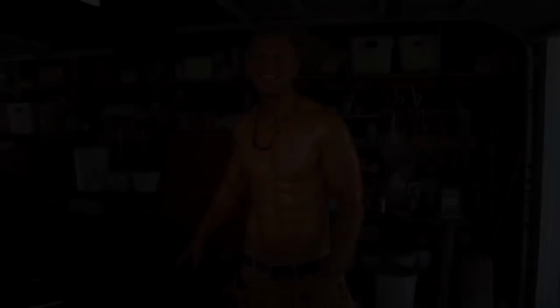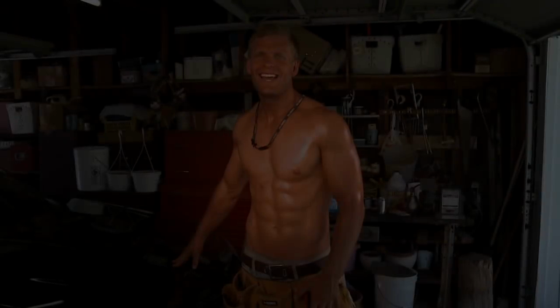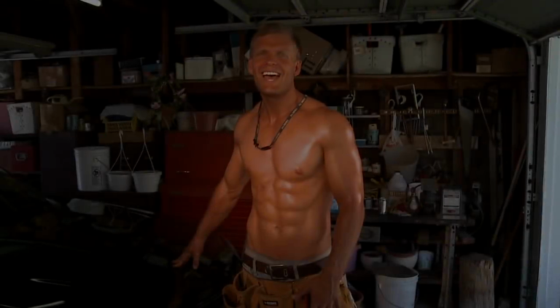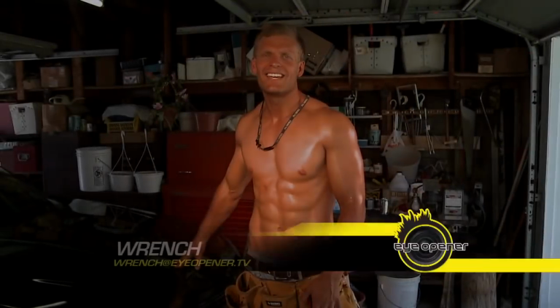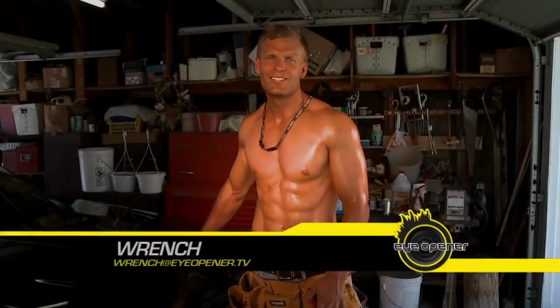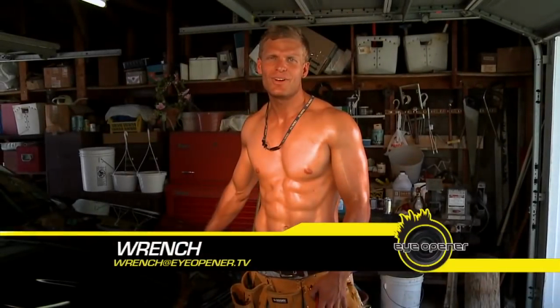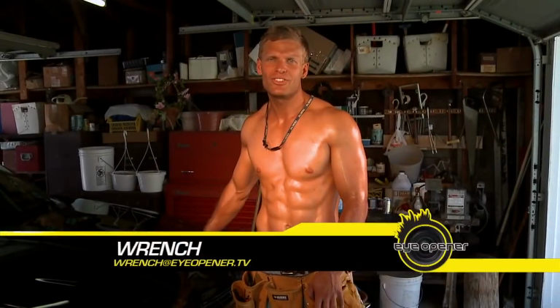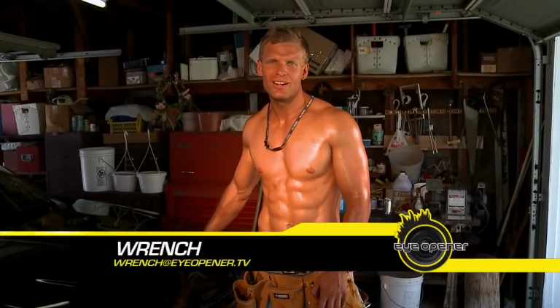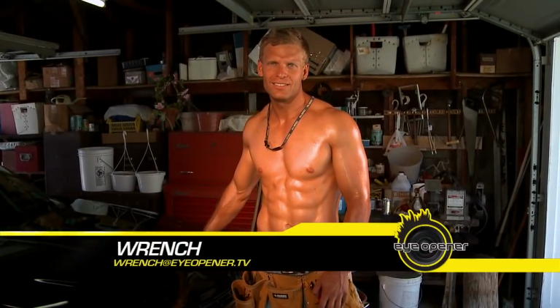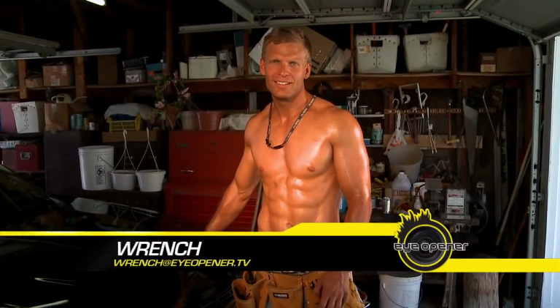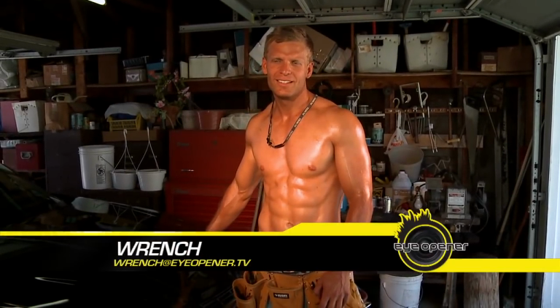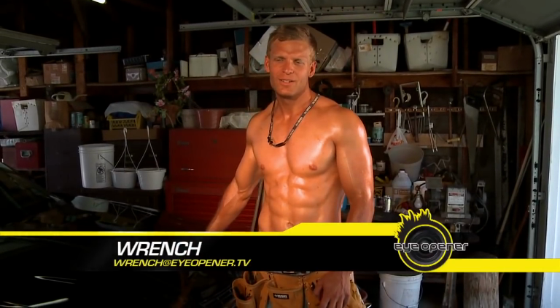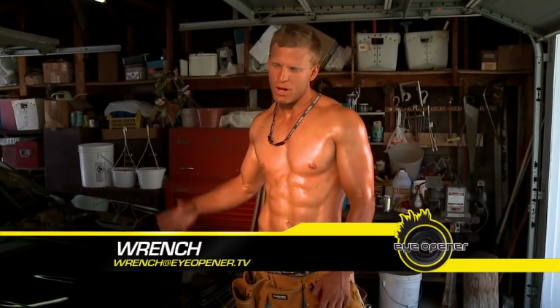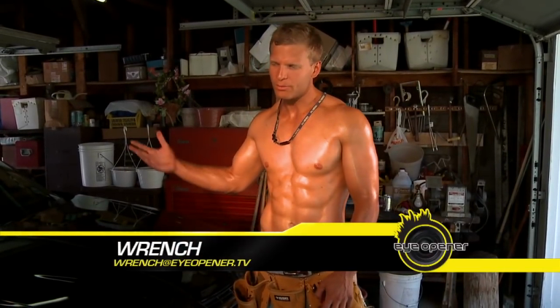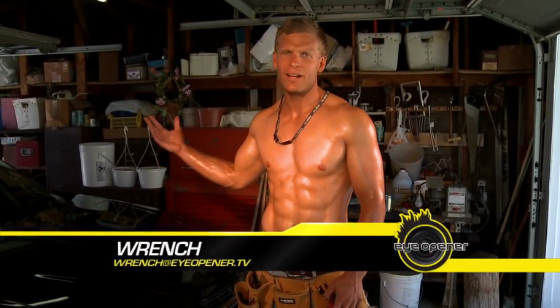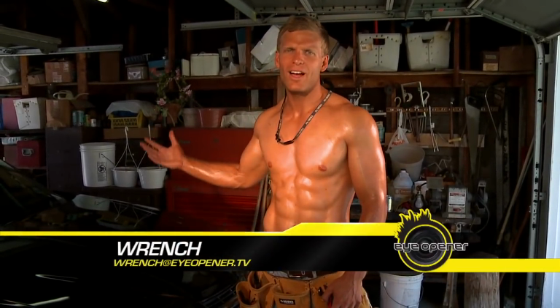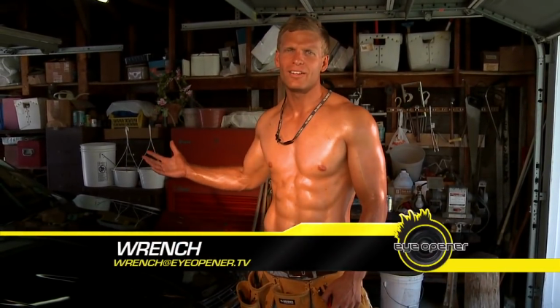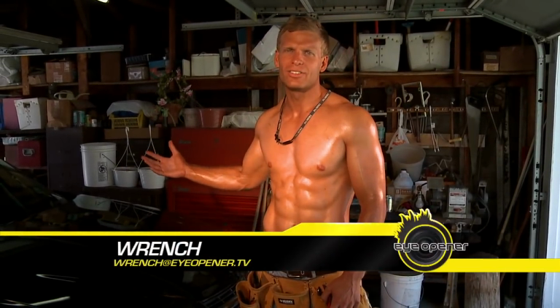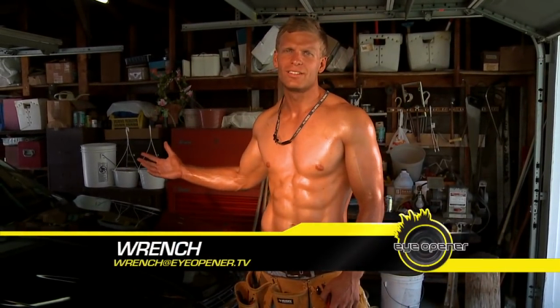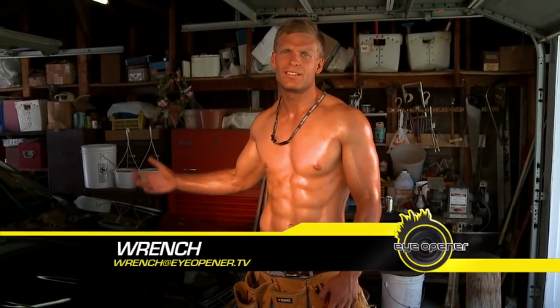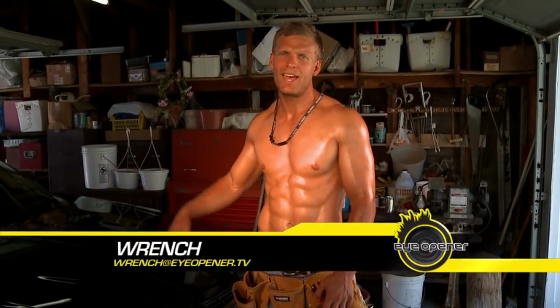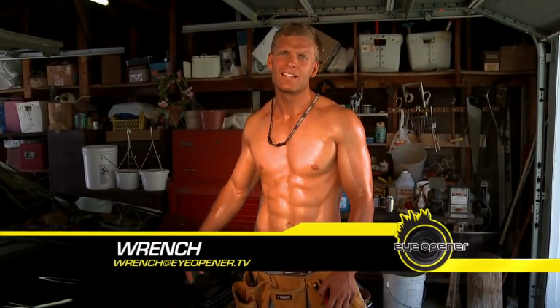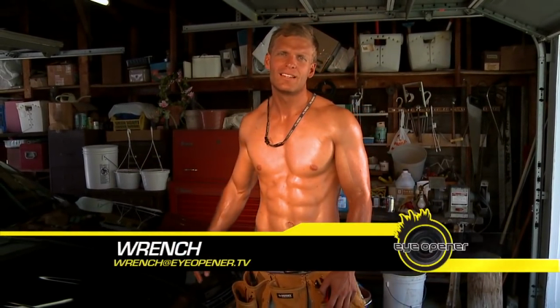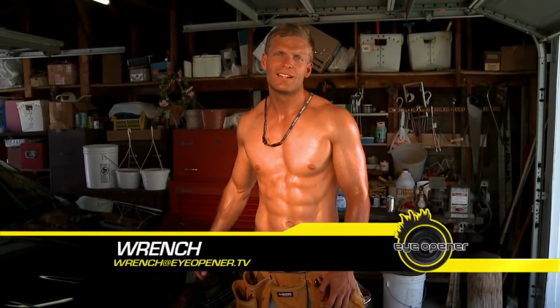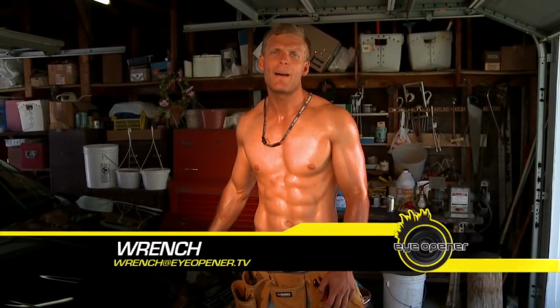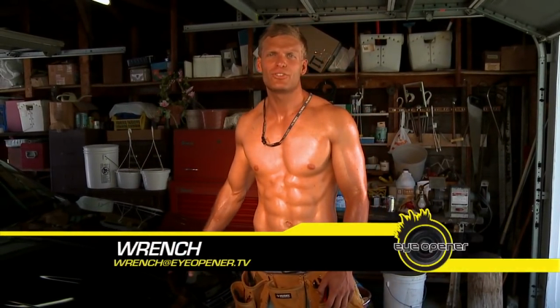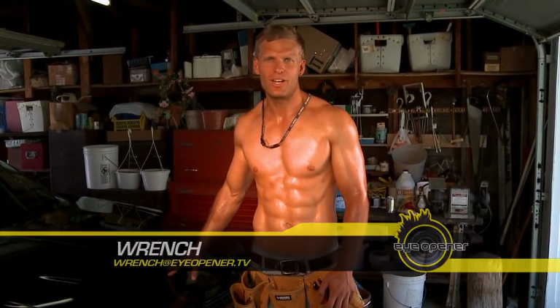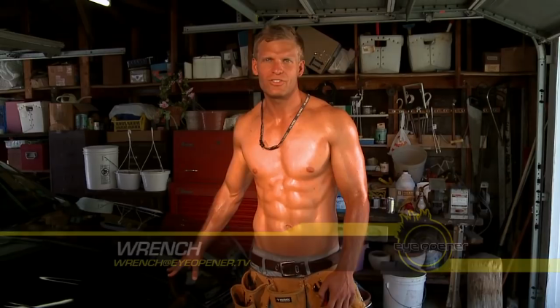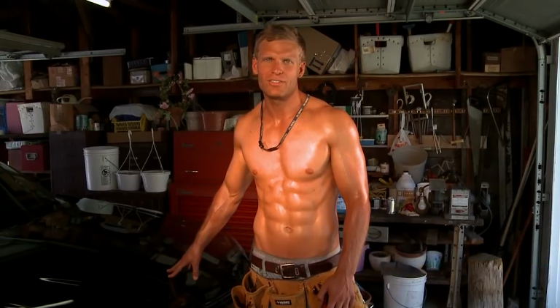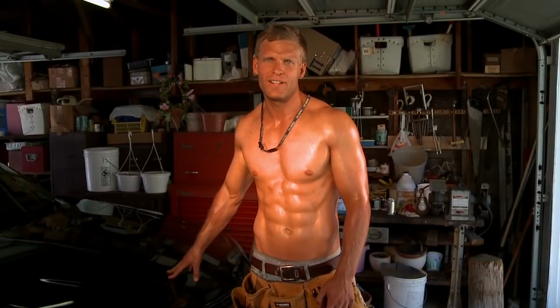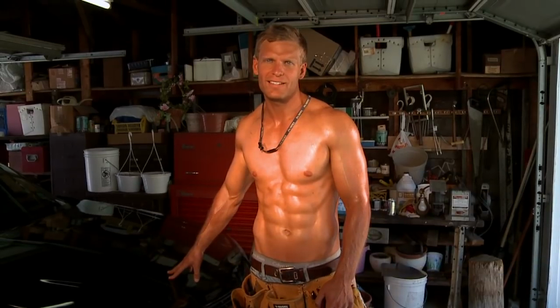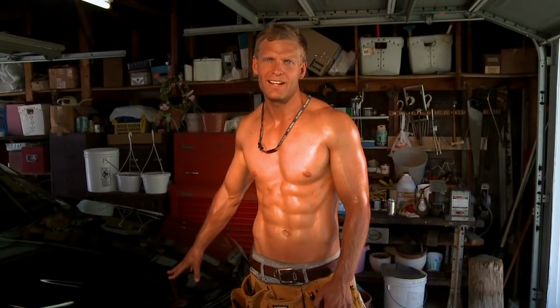Hey, Wrench here. Welcome to my garage. Today, I'm going to show you how to change a flat tire.